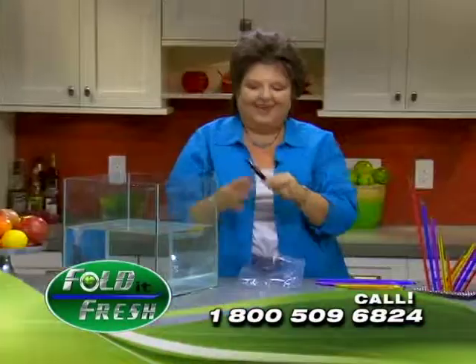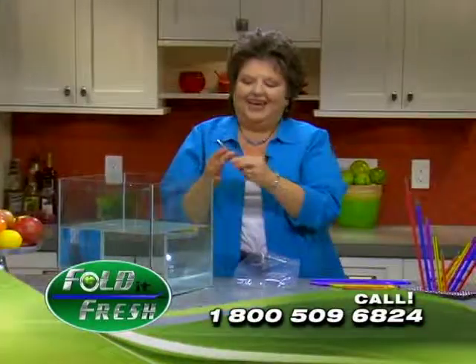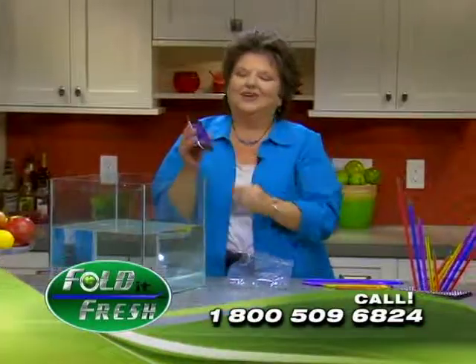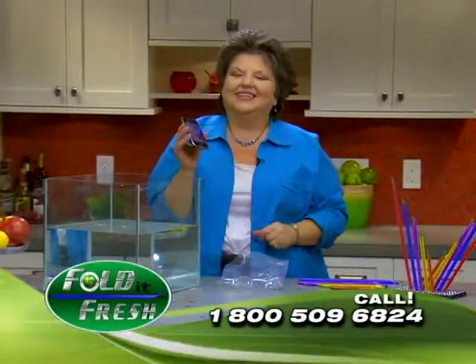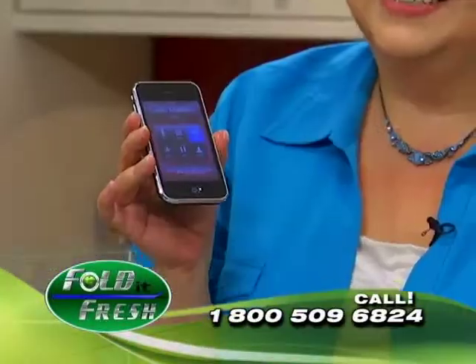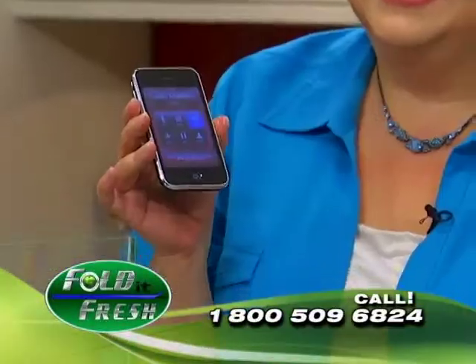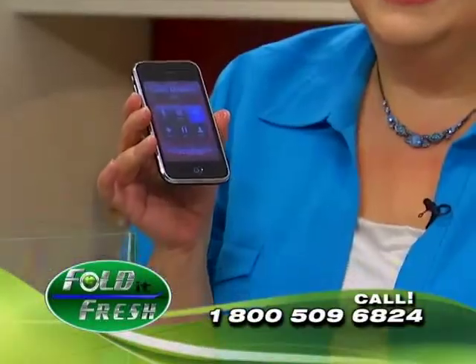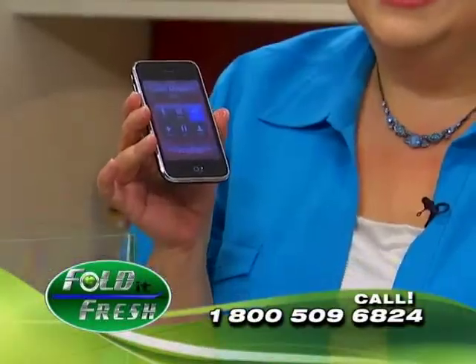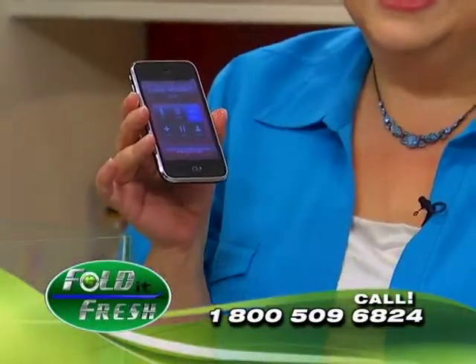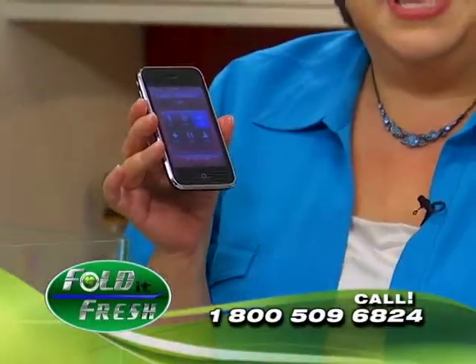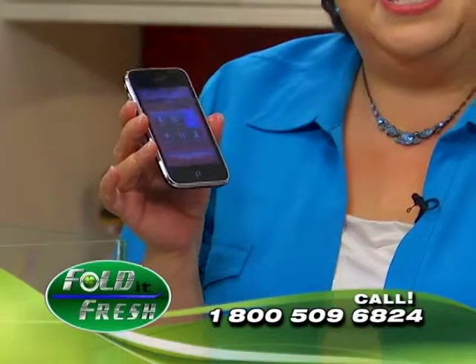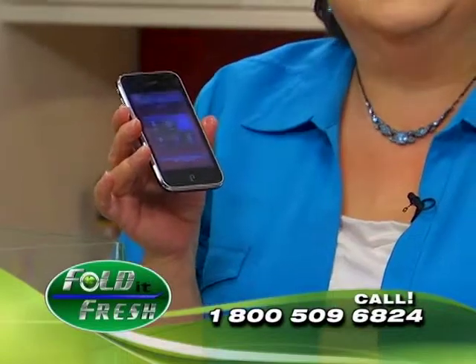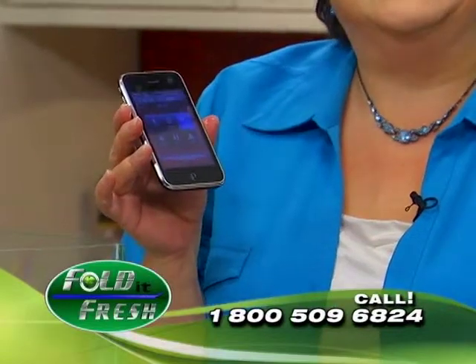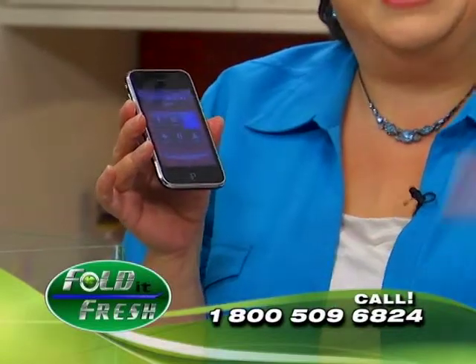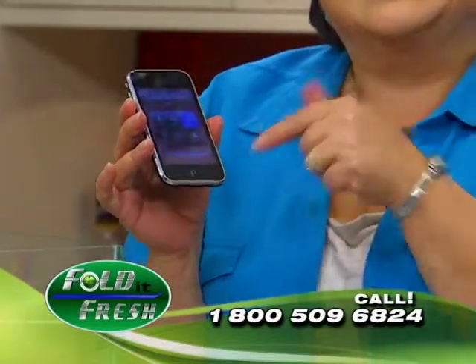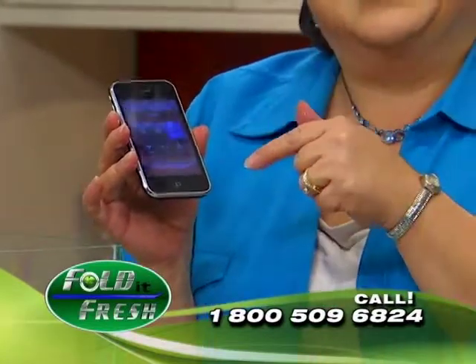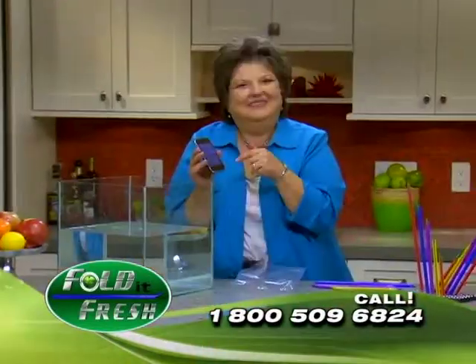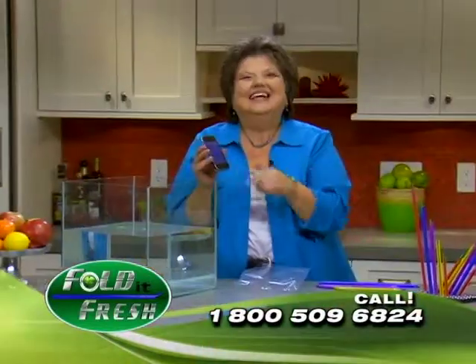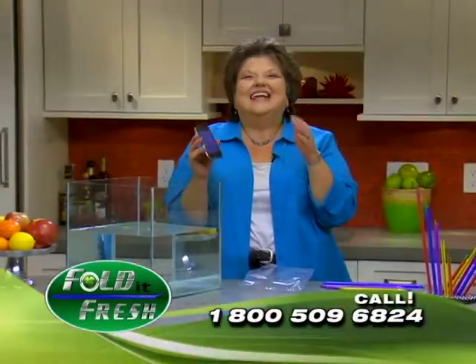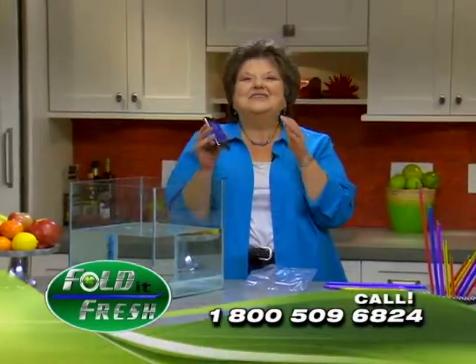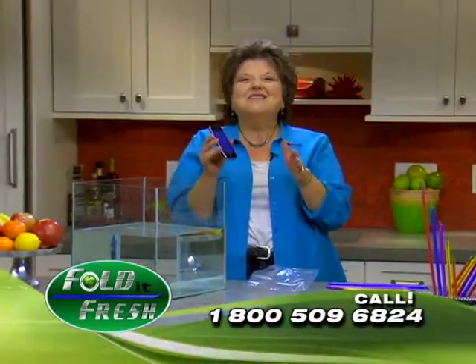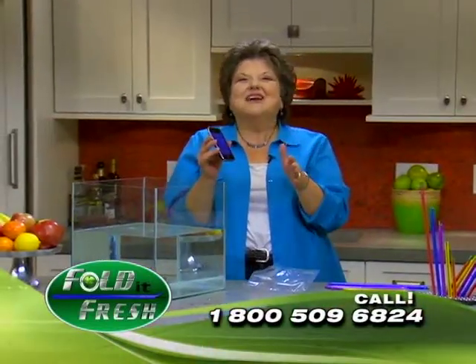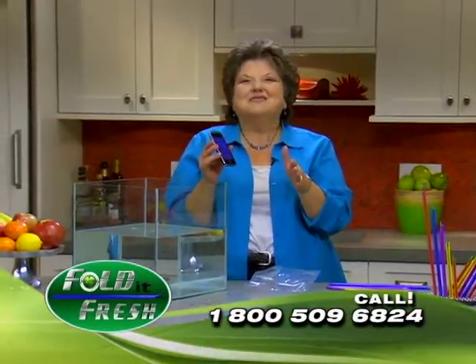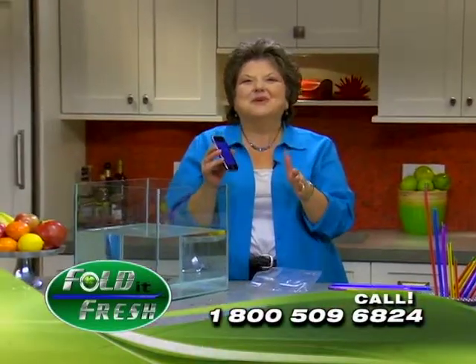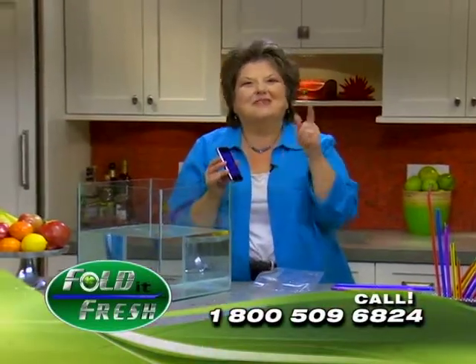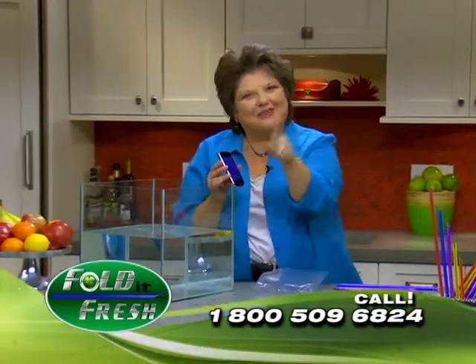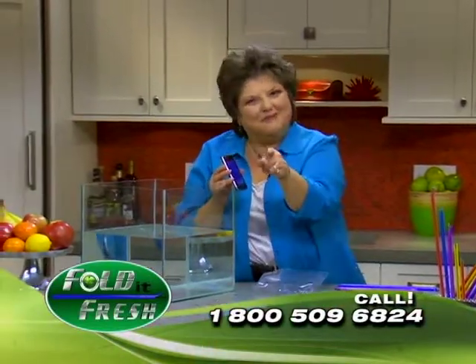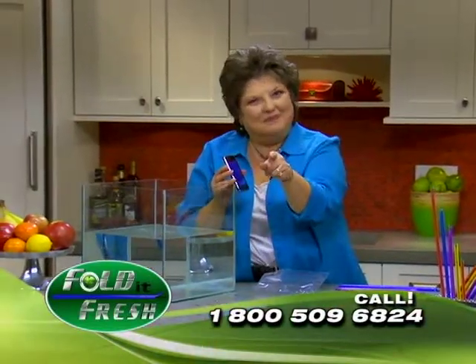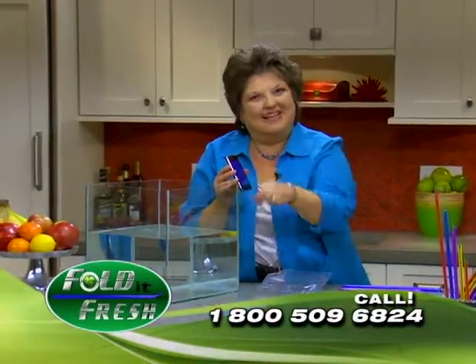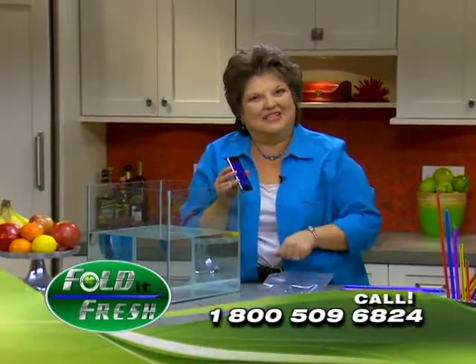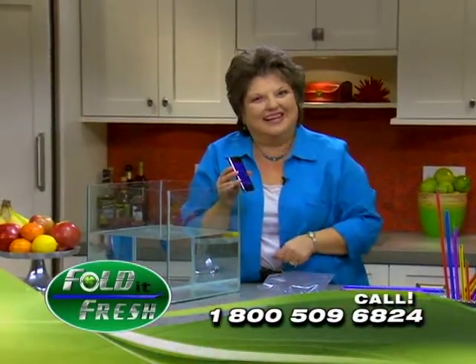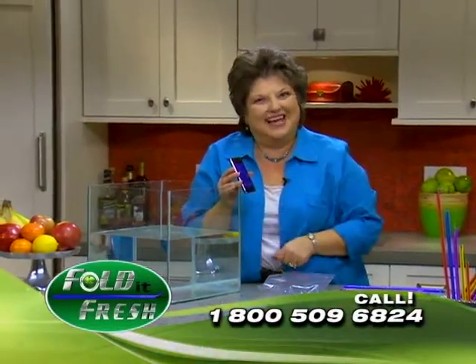Hey, Lauren! I'm still here. Look at that! Isn't that awesome? Now you never have to worry about your food being airtight again.